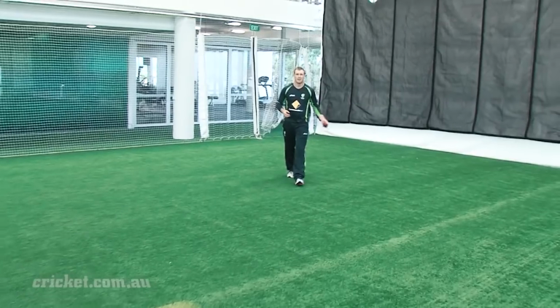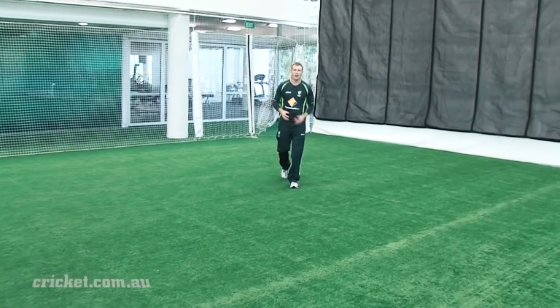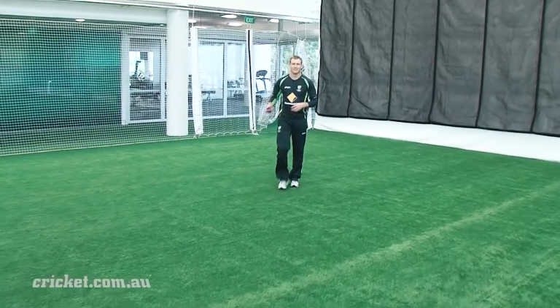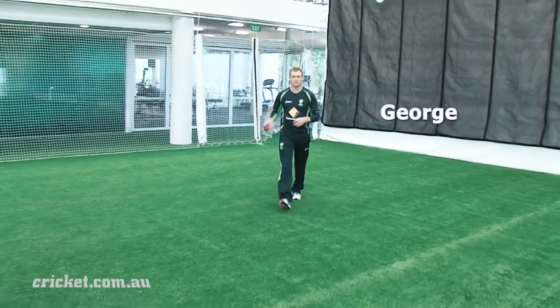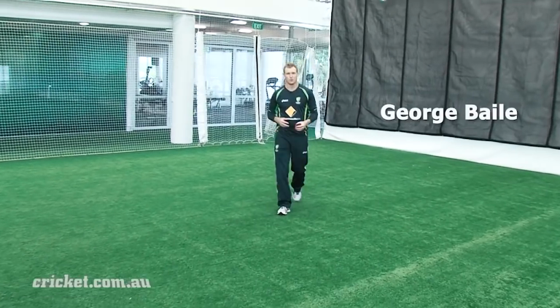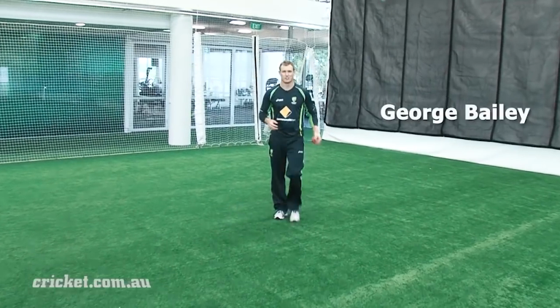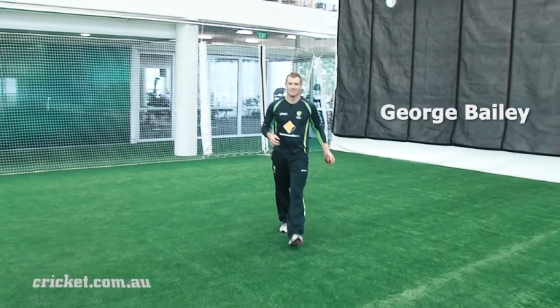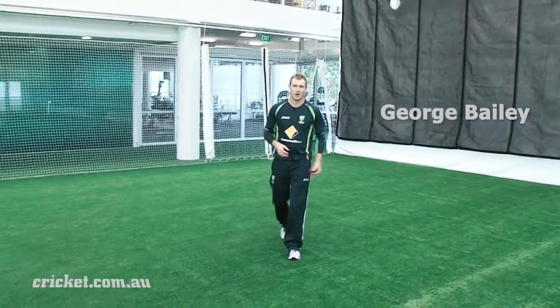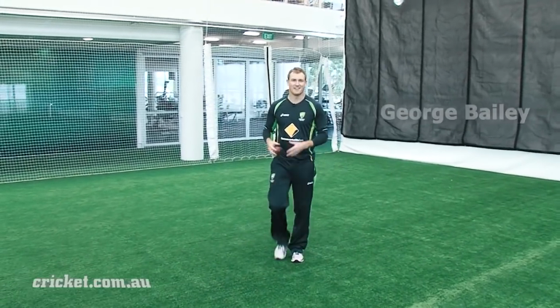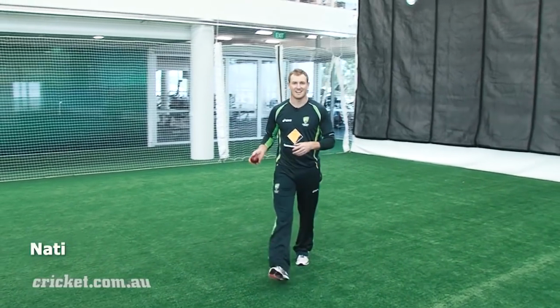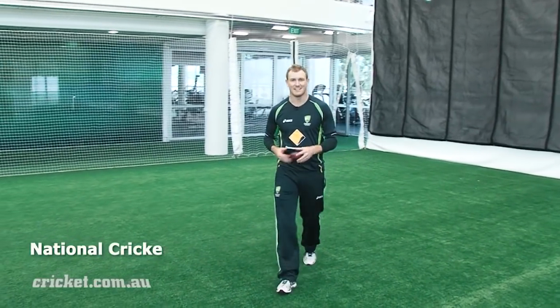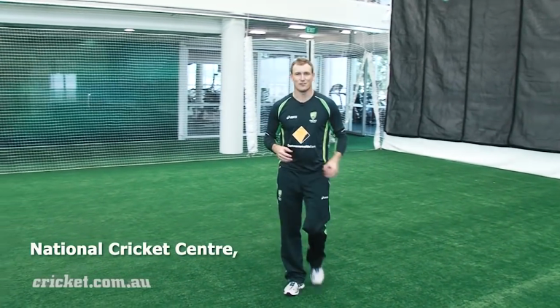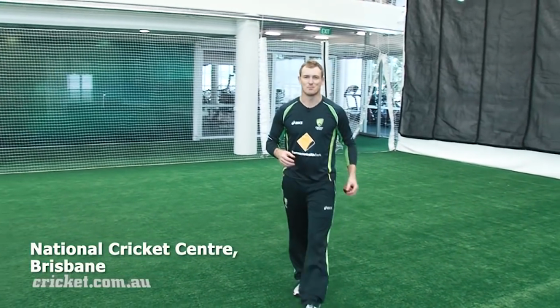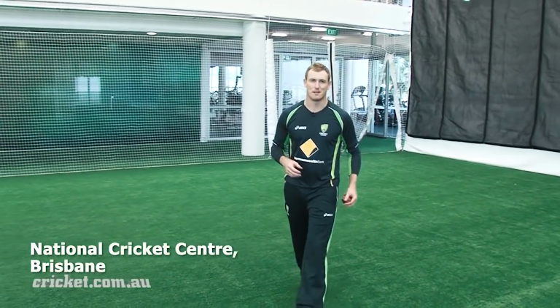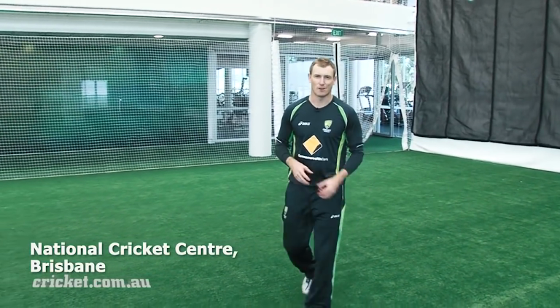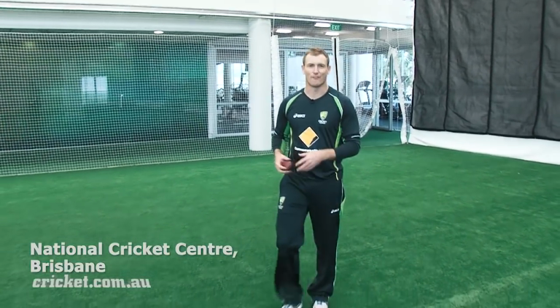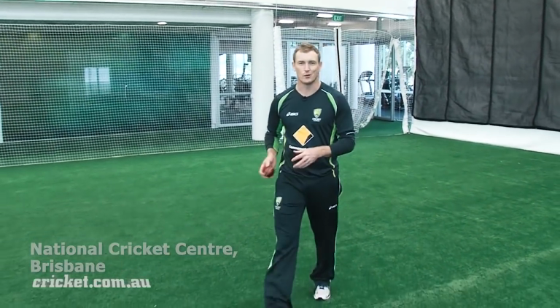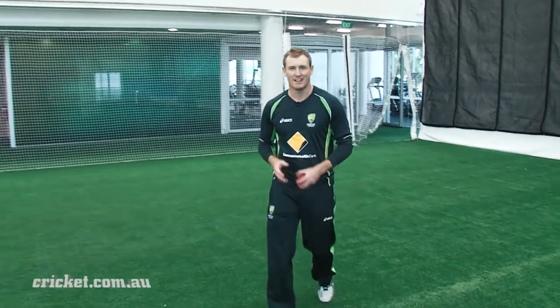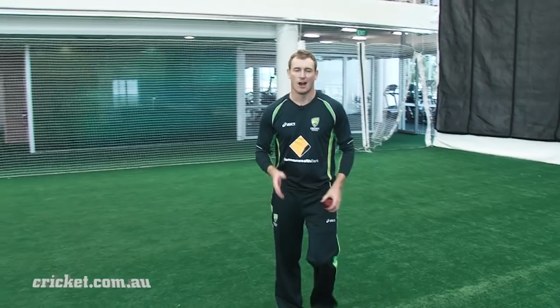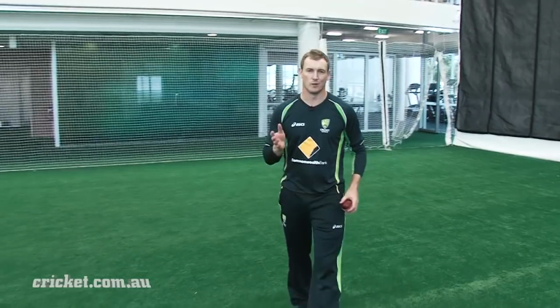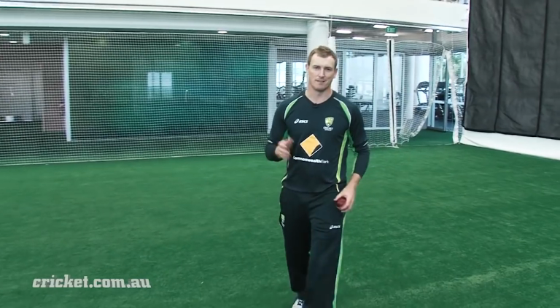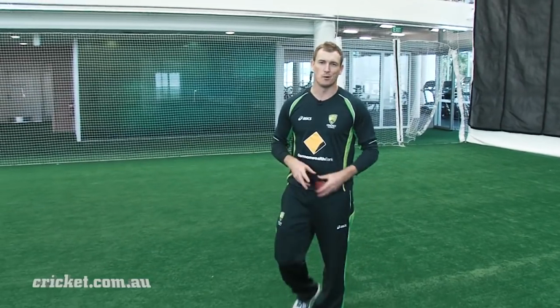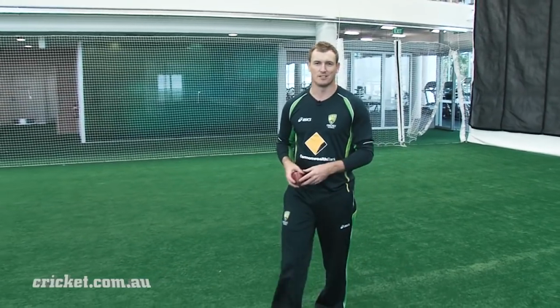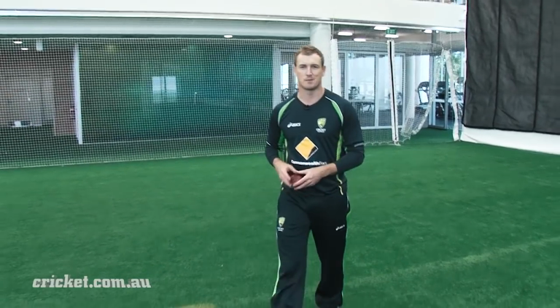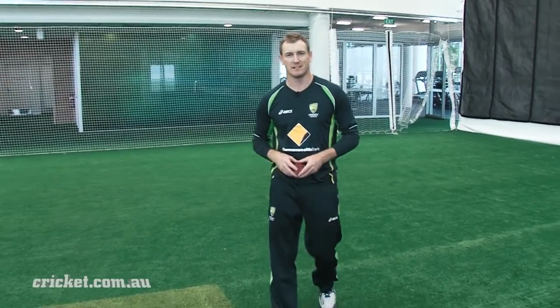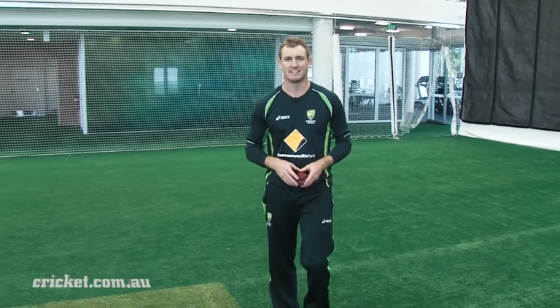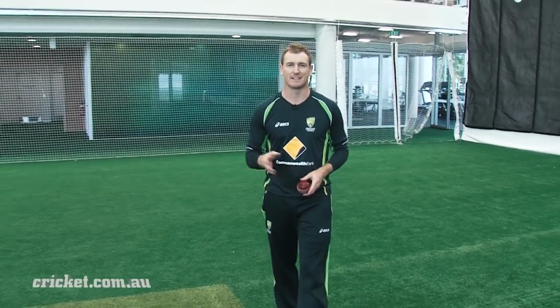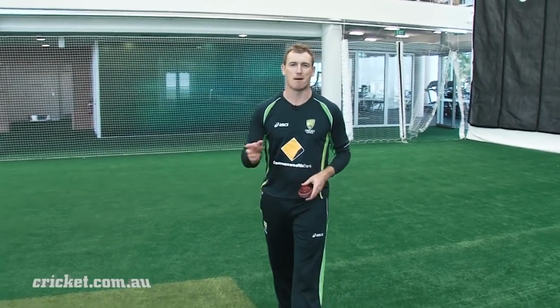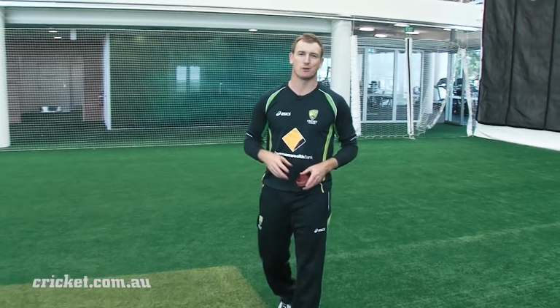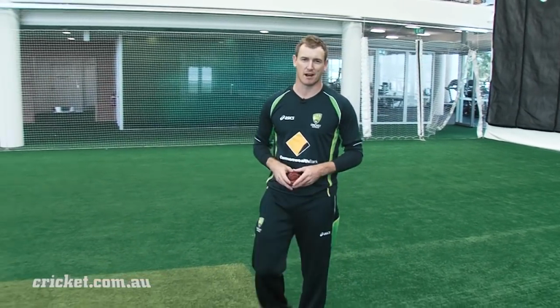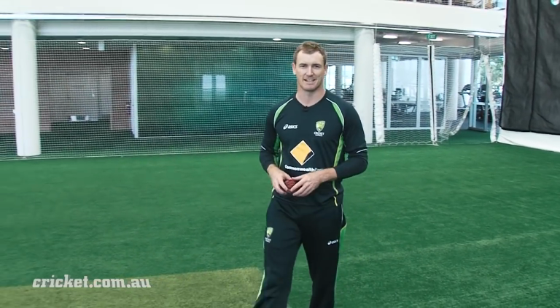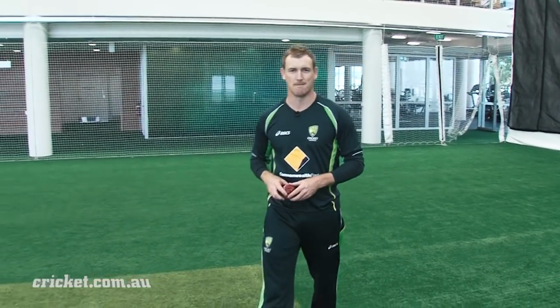Hi, I'm George. I'm here today to give you some tips on fielding, a really important discipline that can make or break a game.